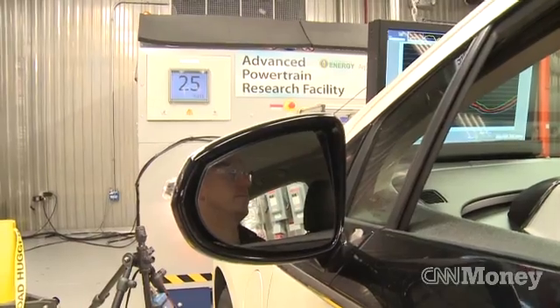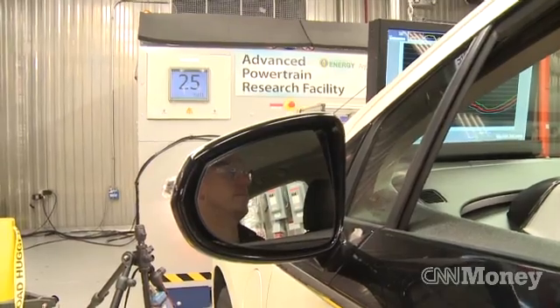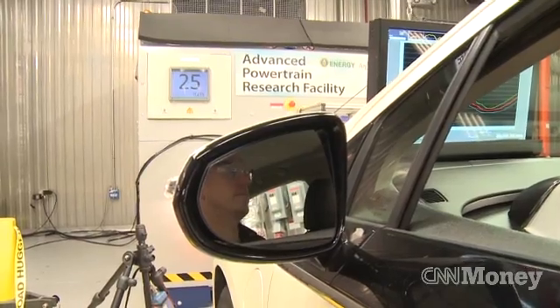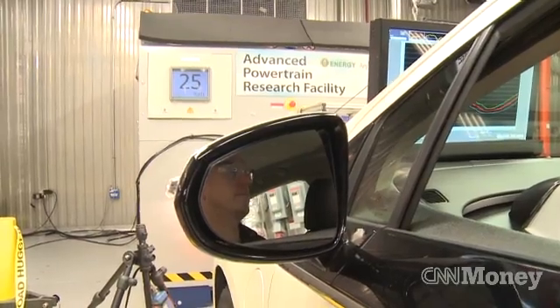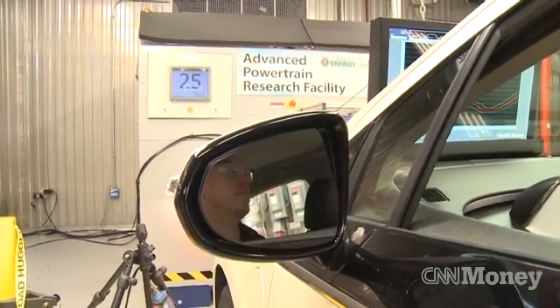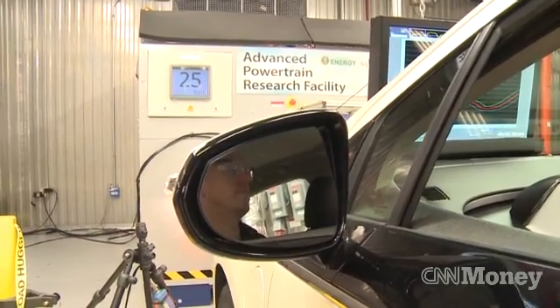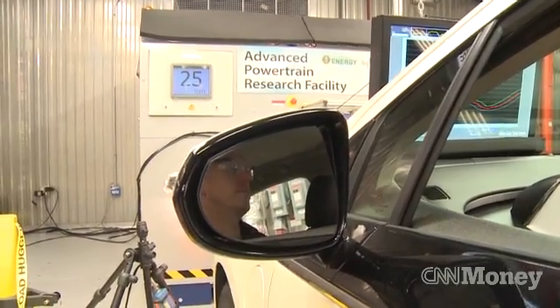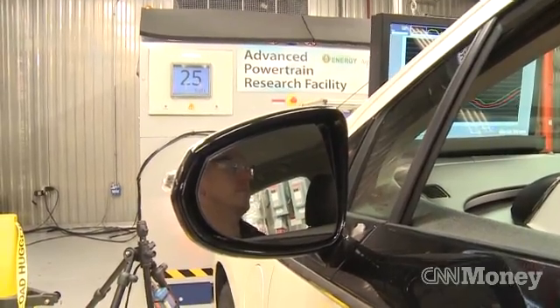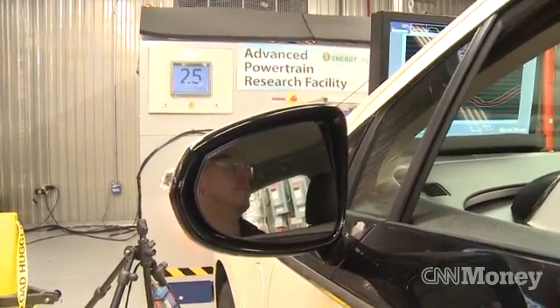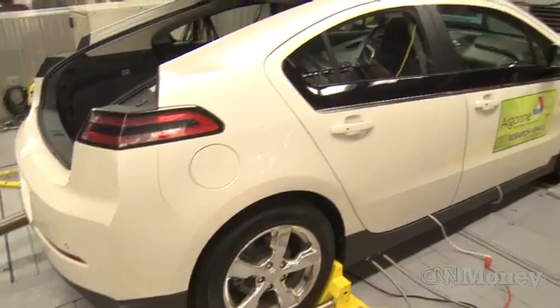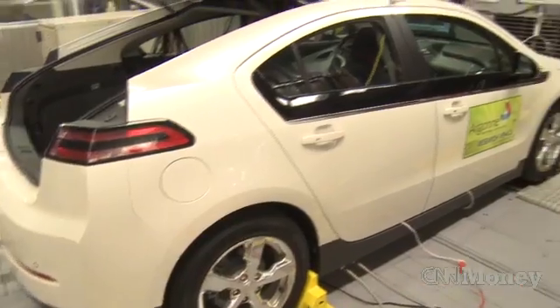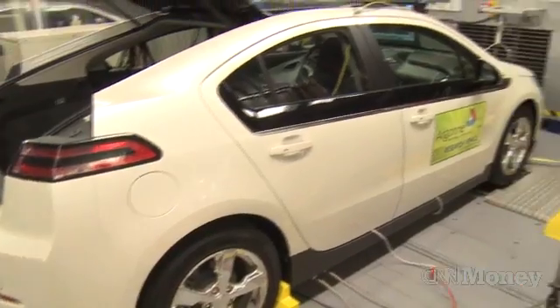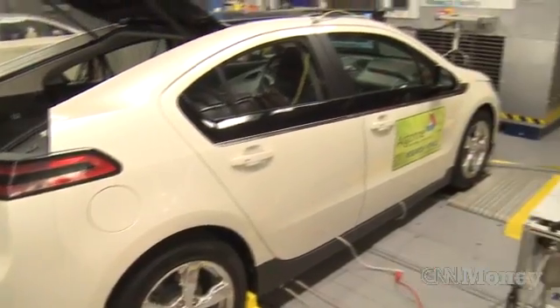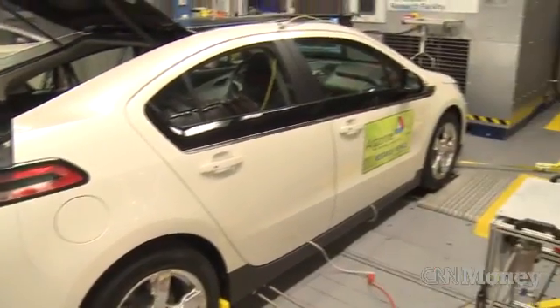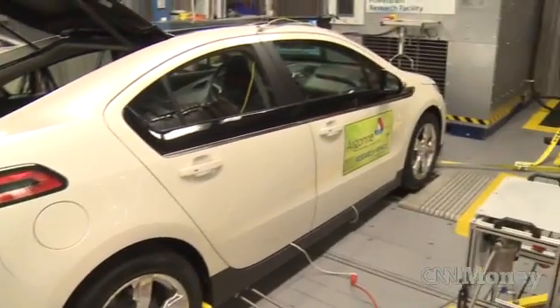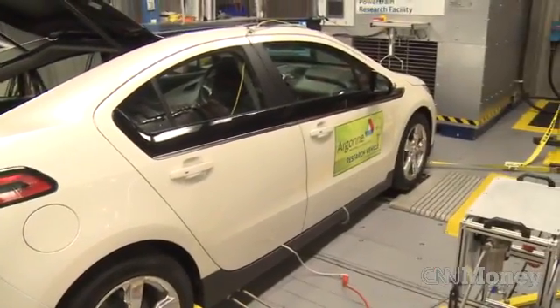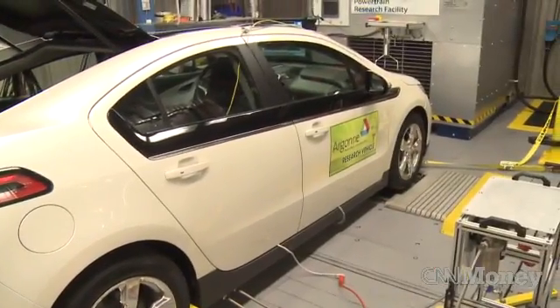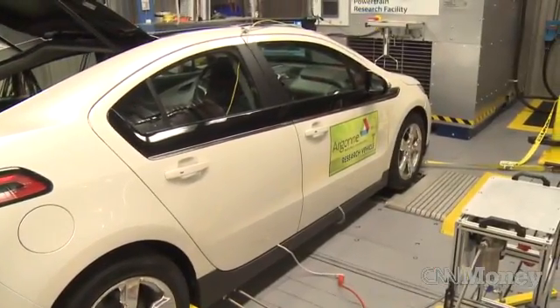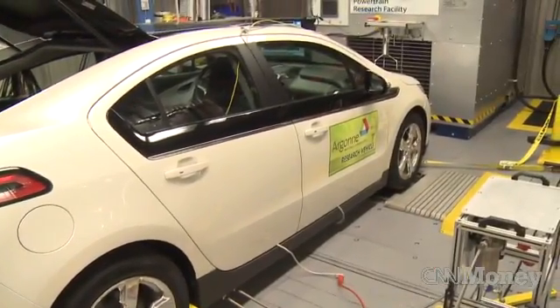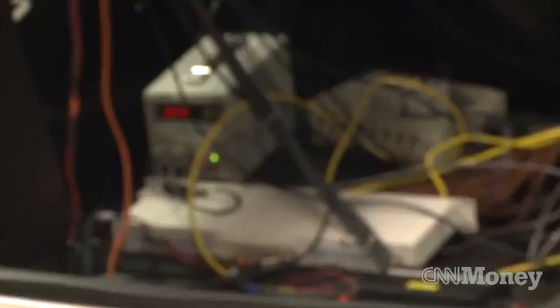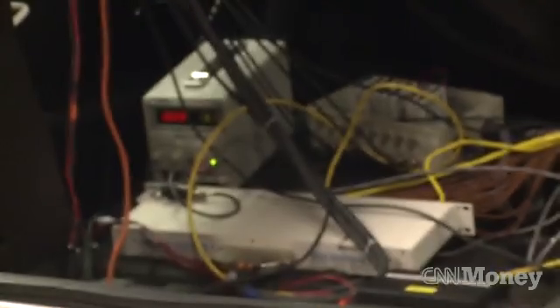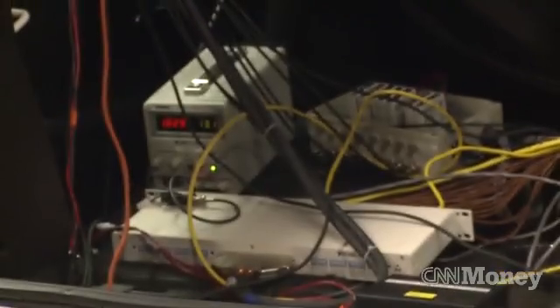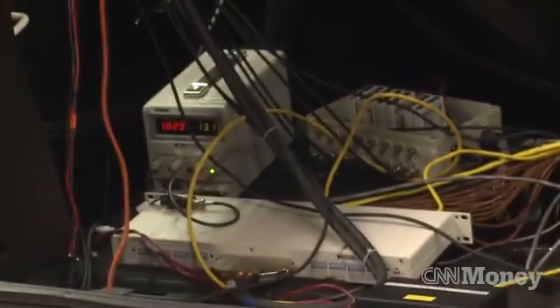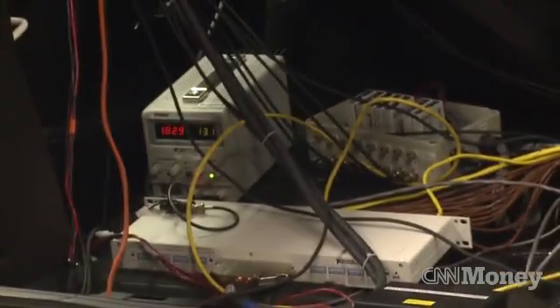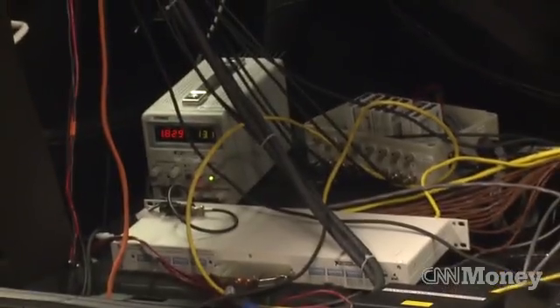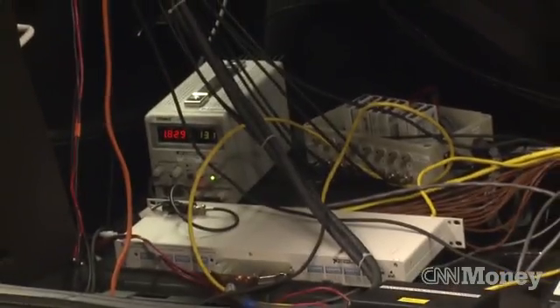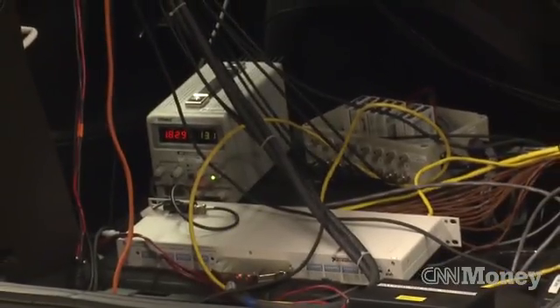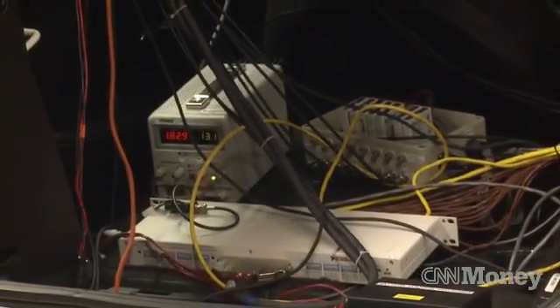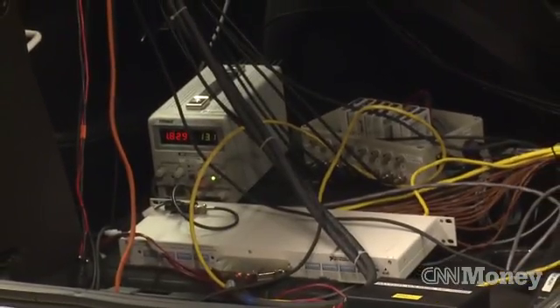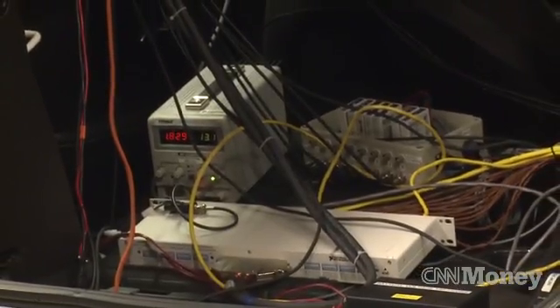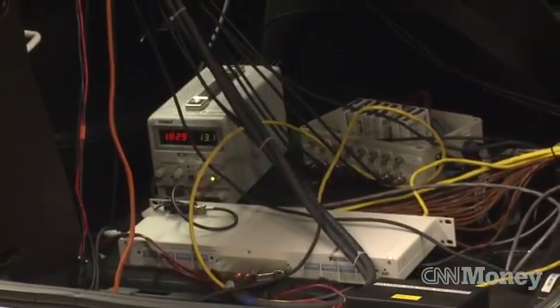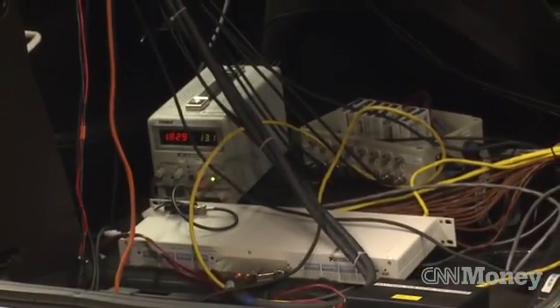Now researchers say they can get more power out of a lighter battery and bring down manufacturing costs by 50%. How? Through chemistry.